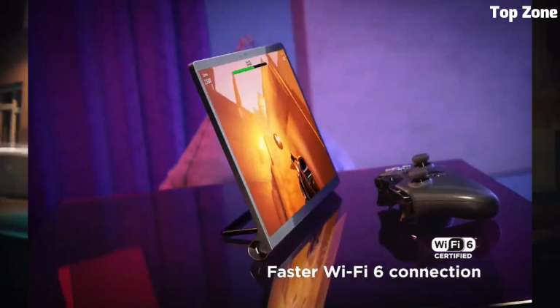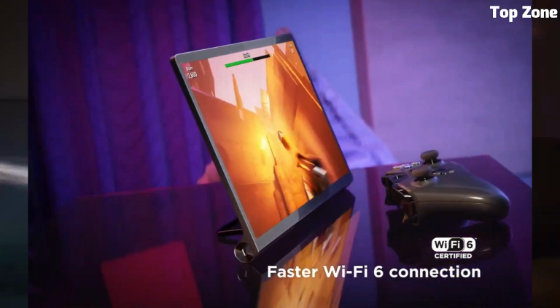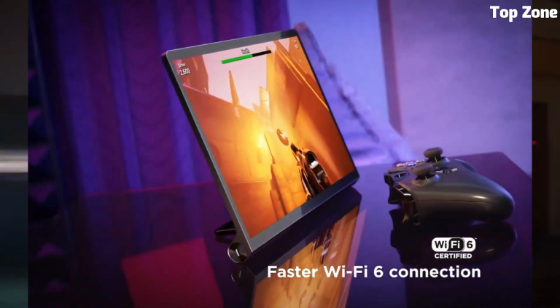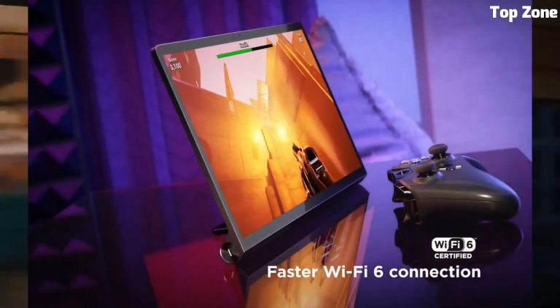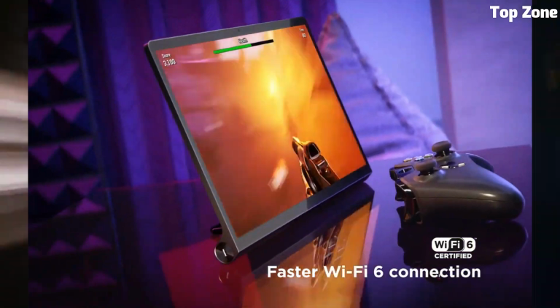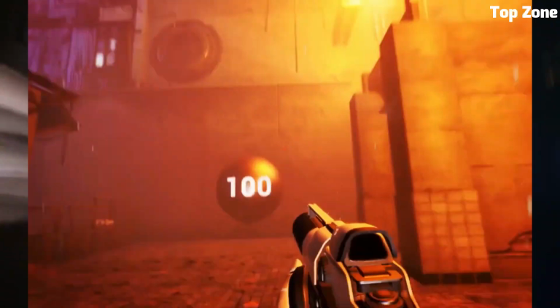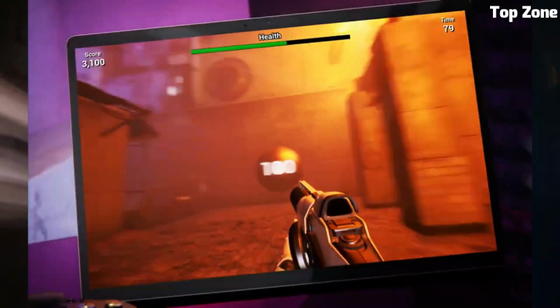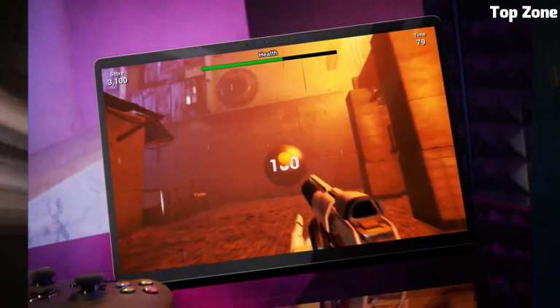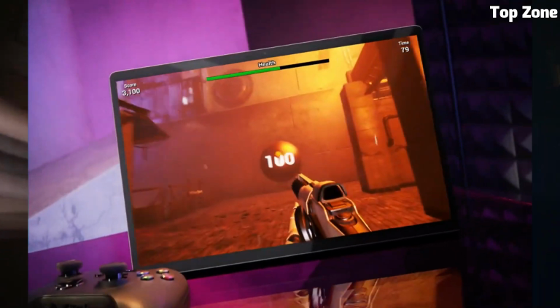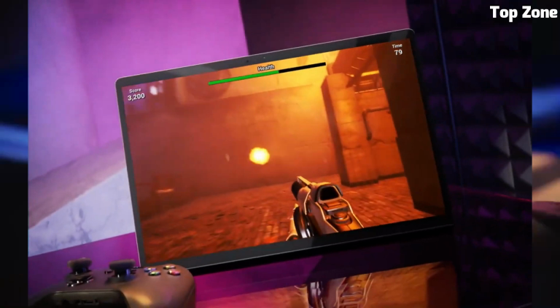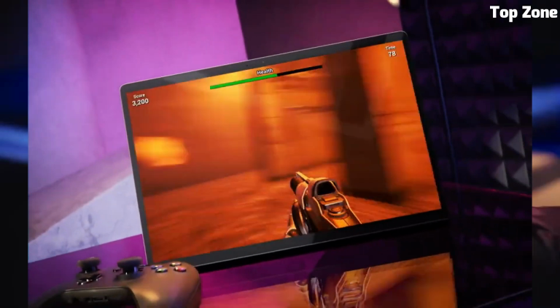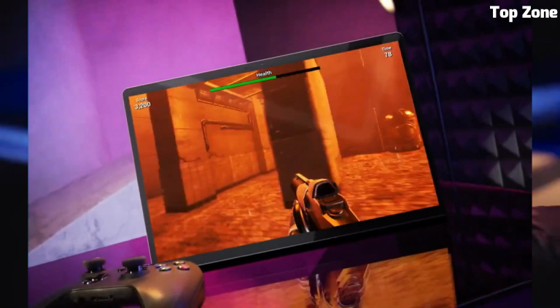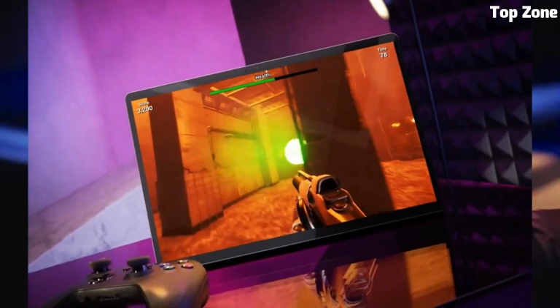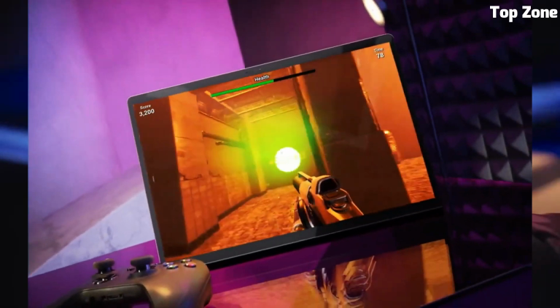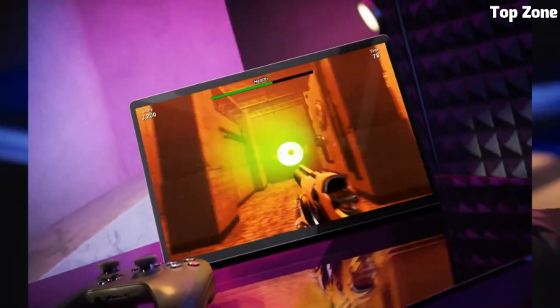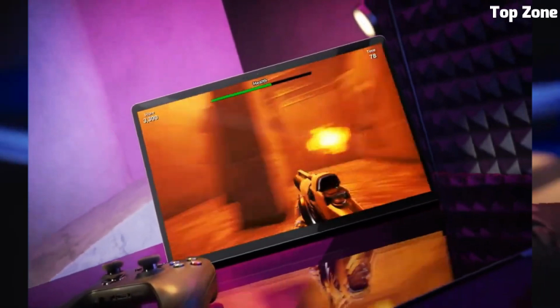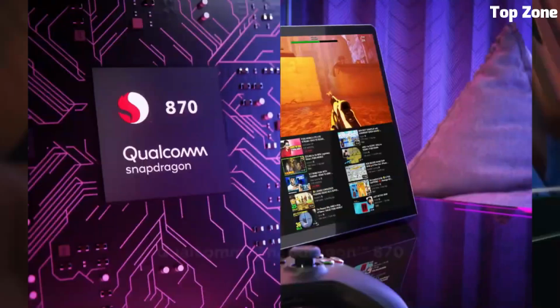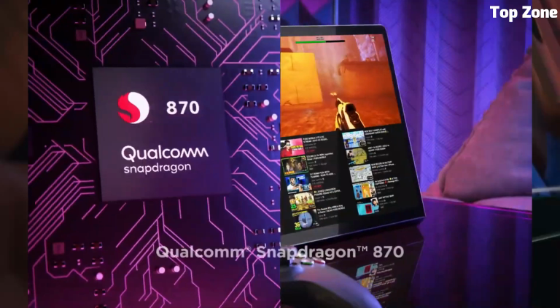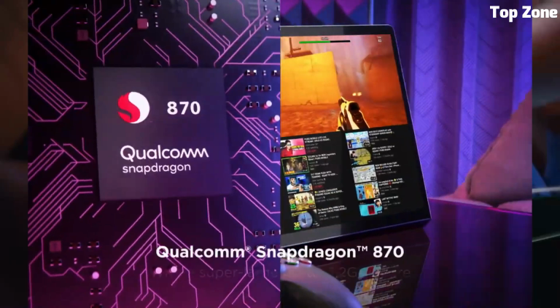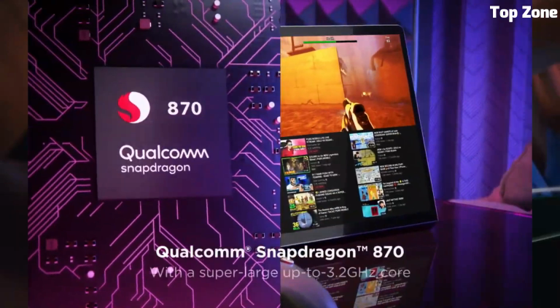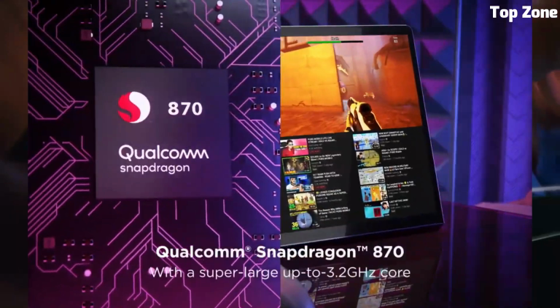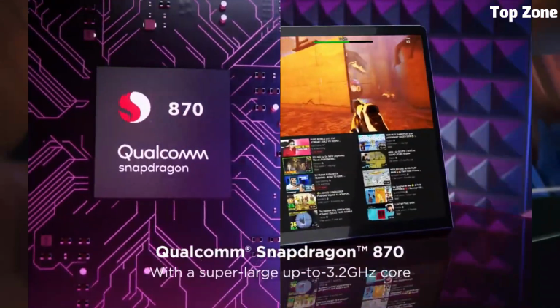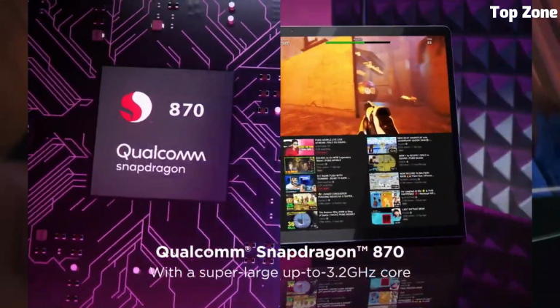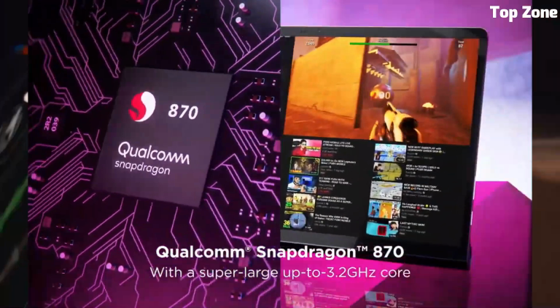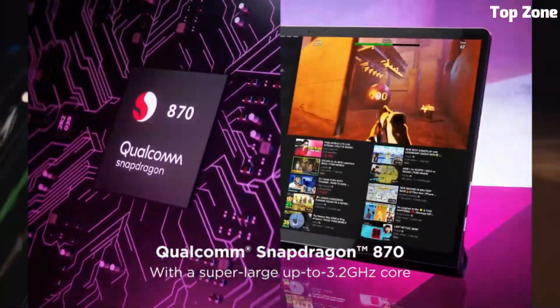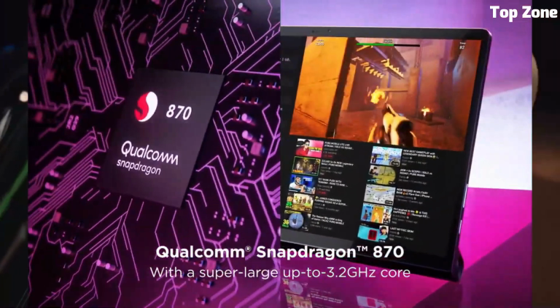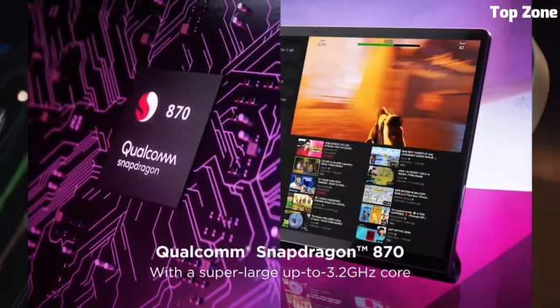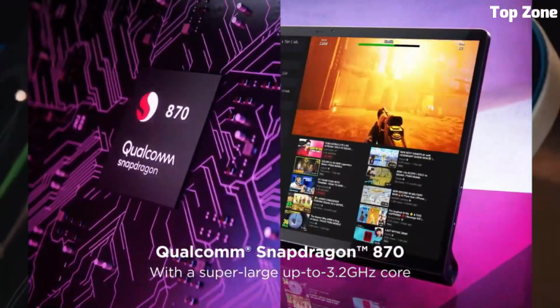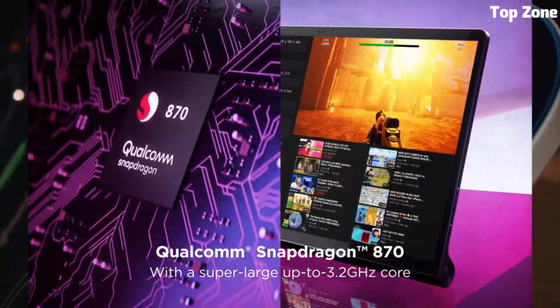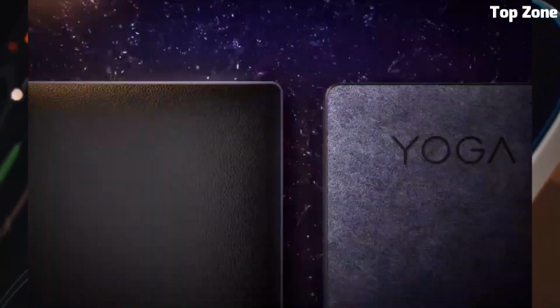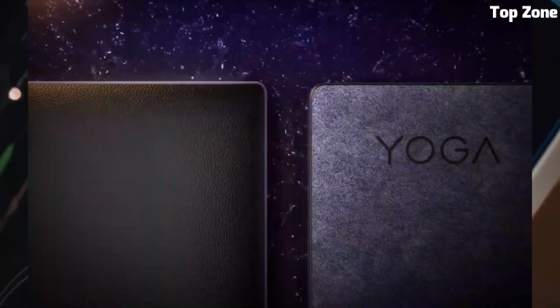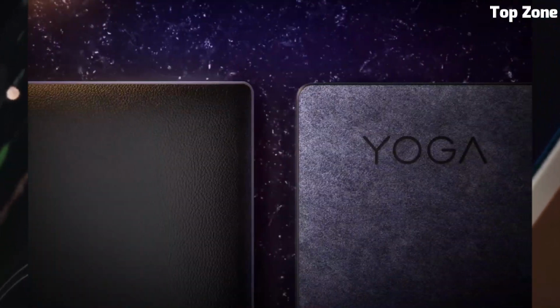Are you looking for the best tablets? These are the best tablets on the market today.